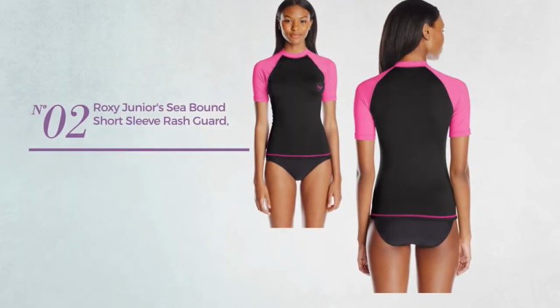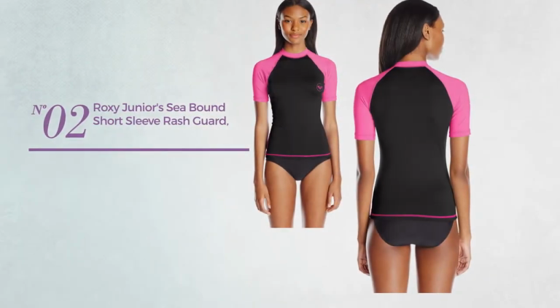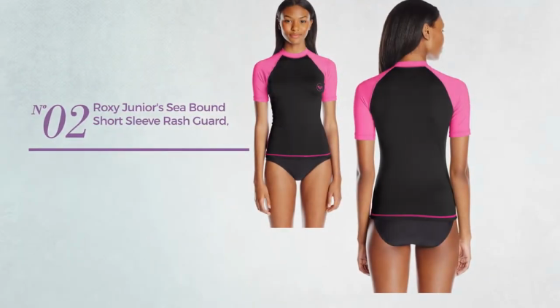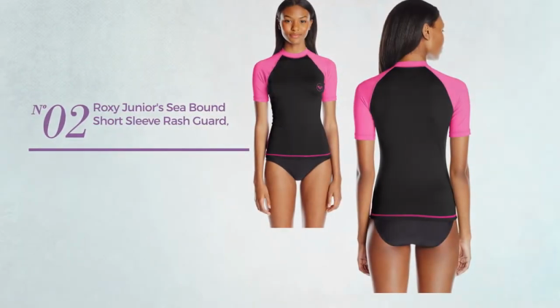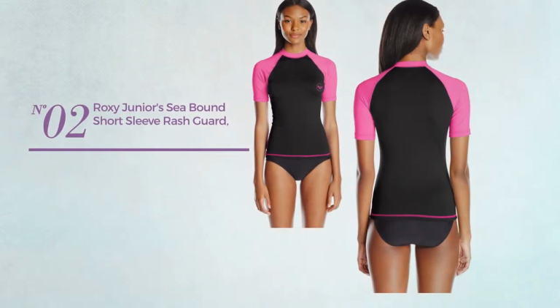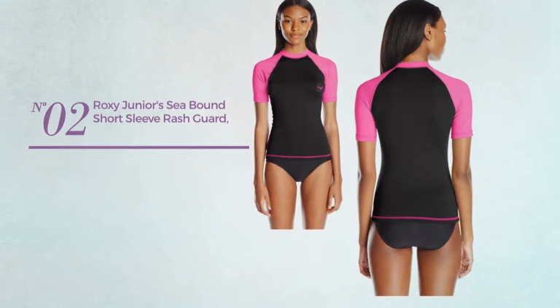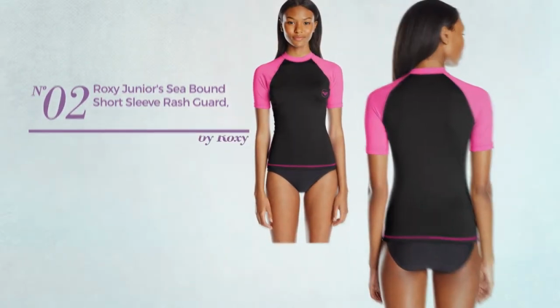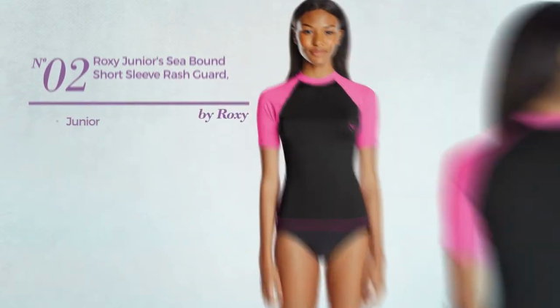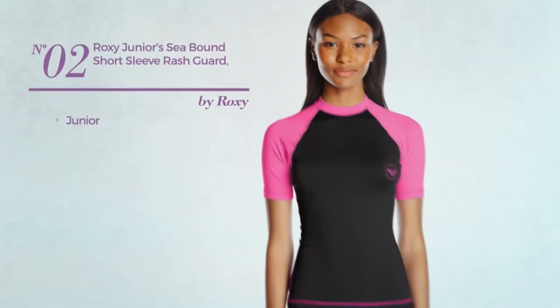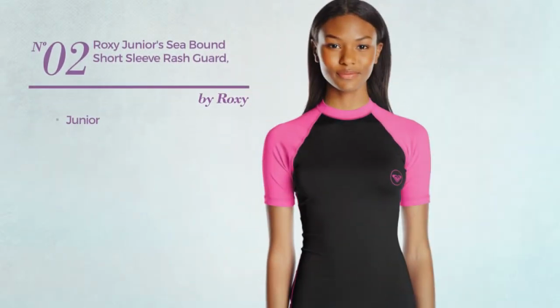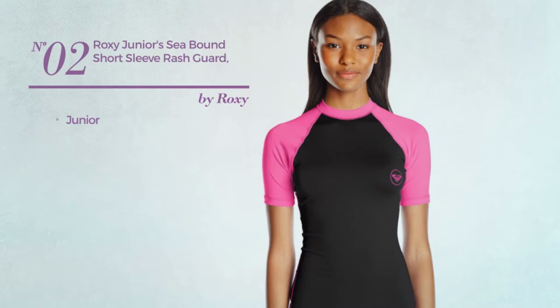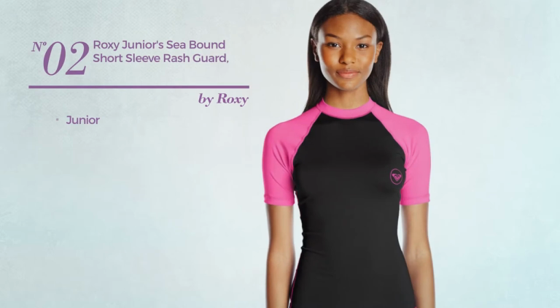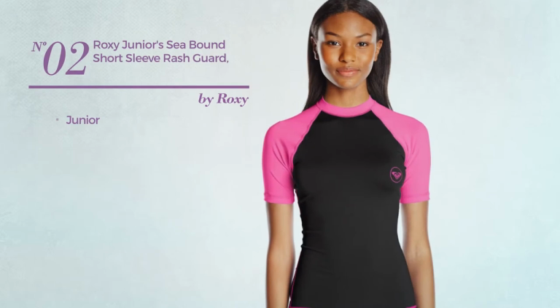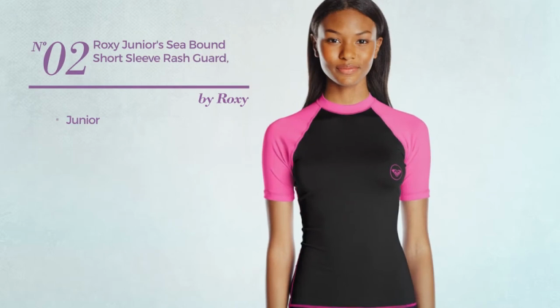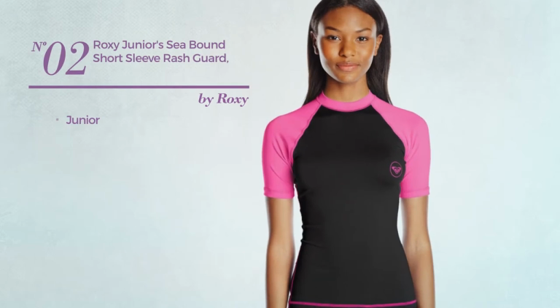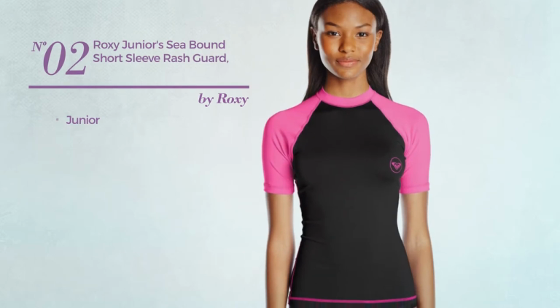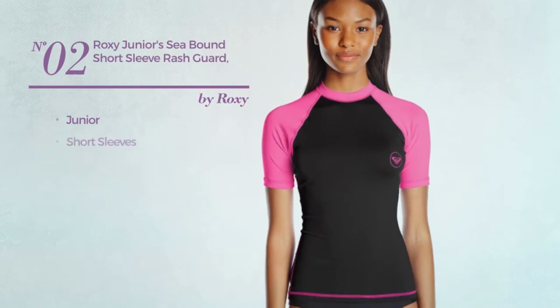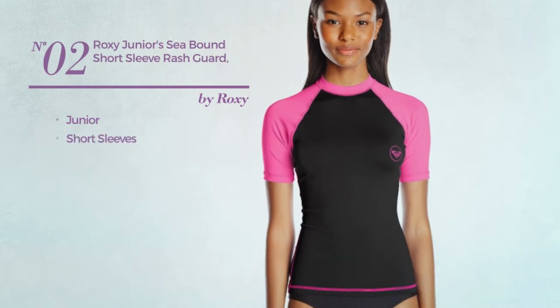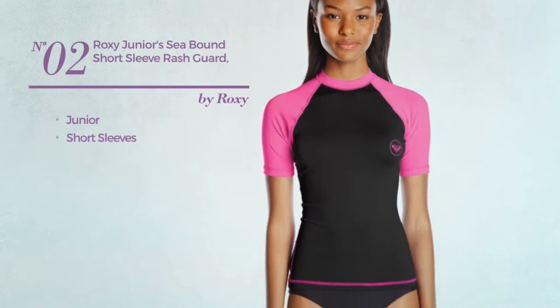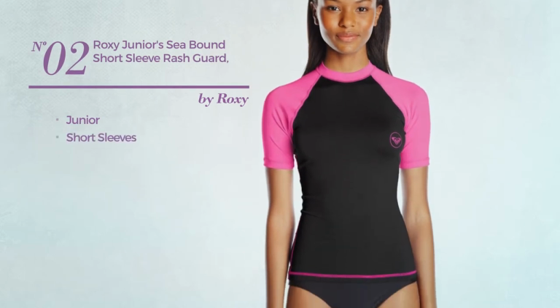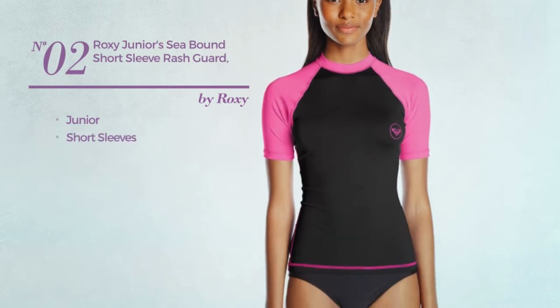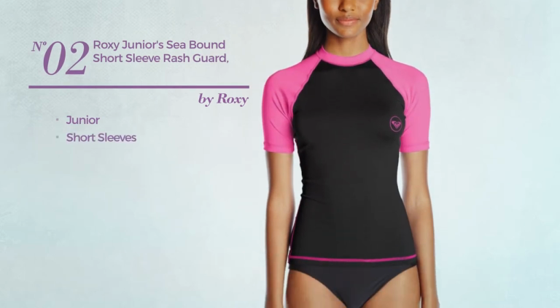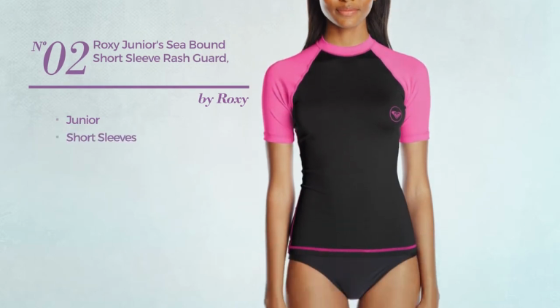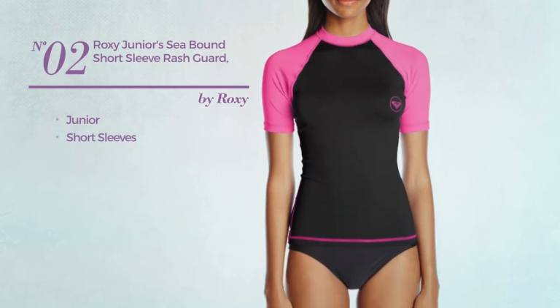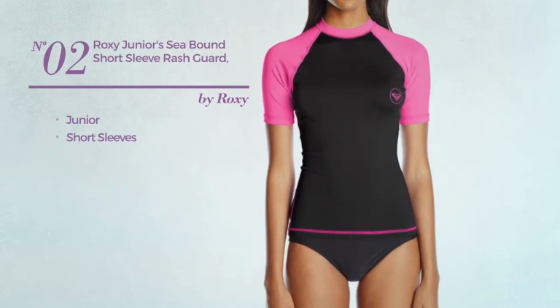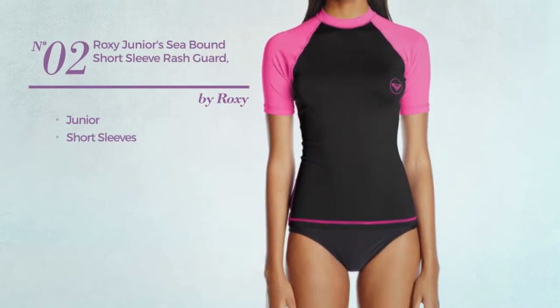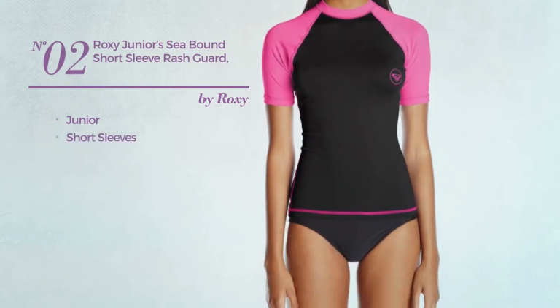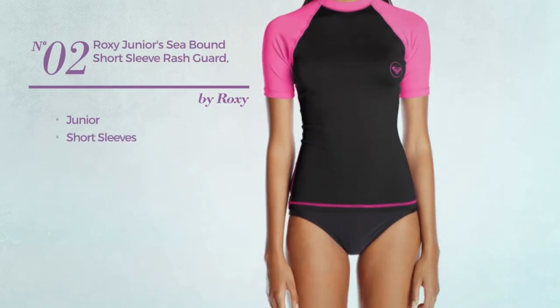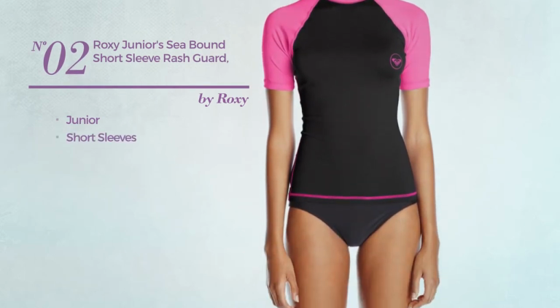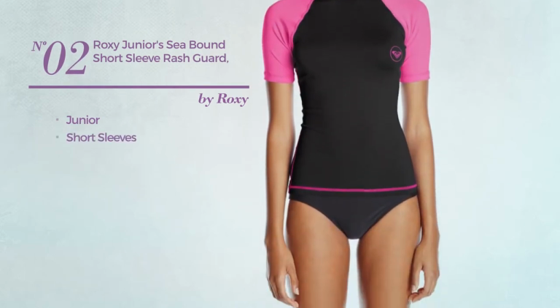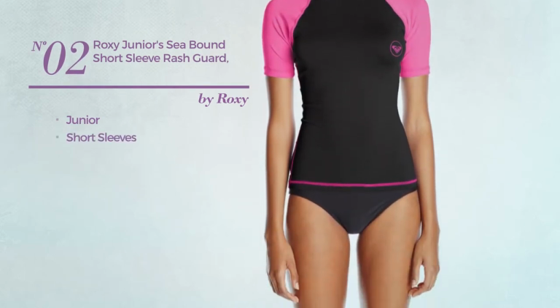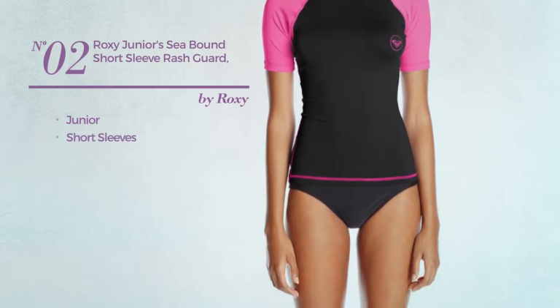Number 2: a junior garment with short sleeves. Available in 5 colors.